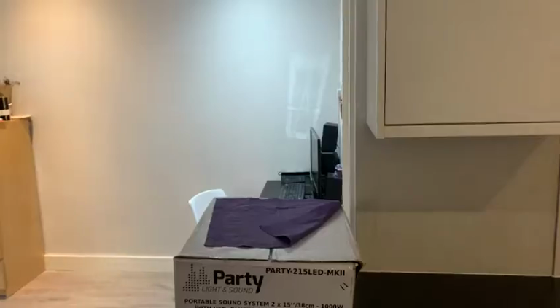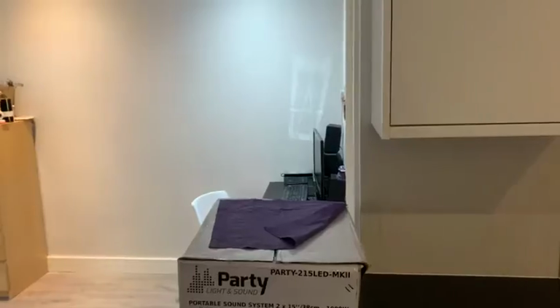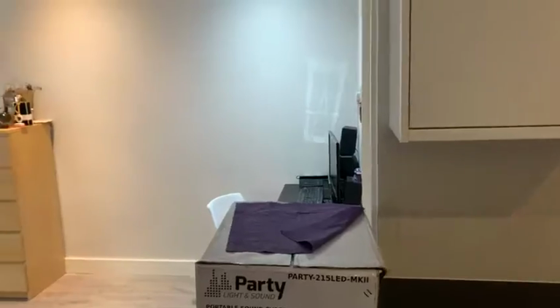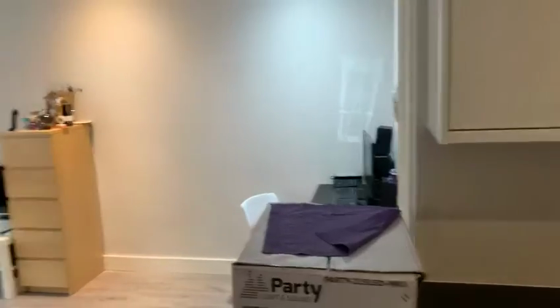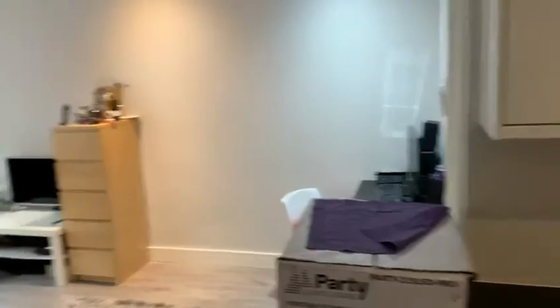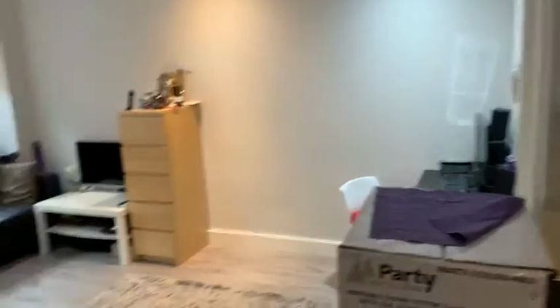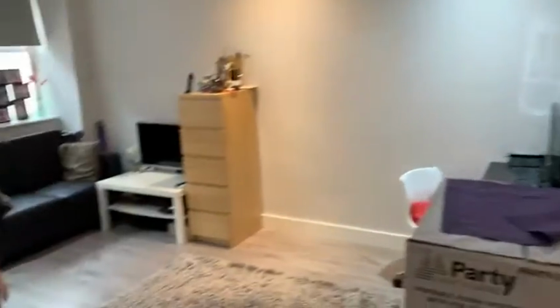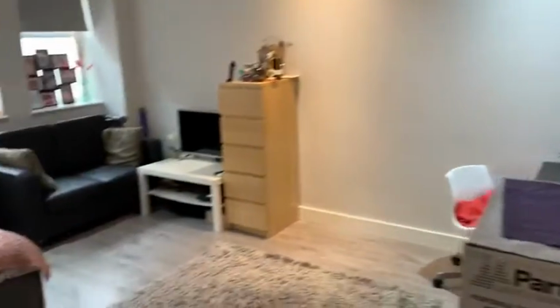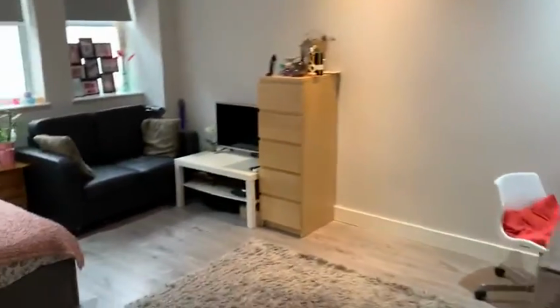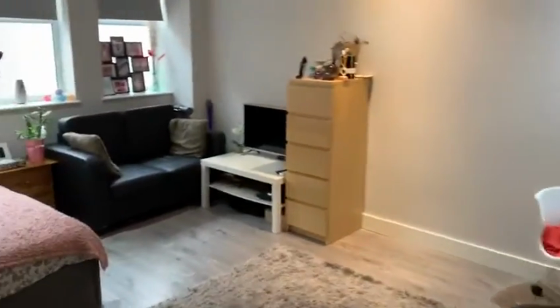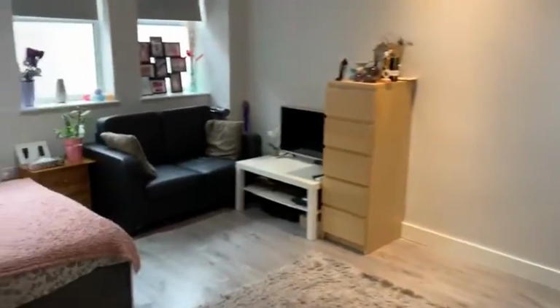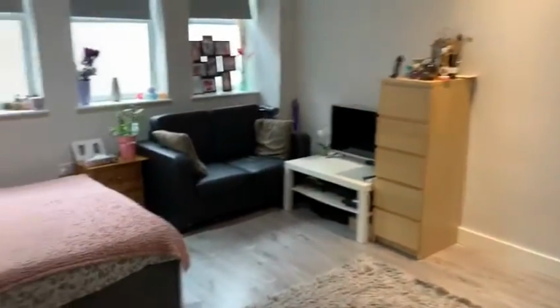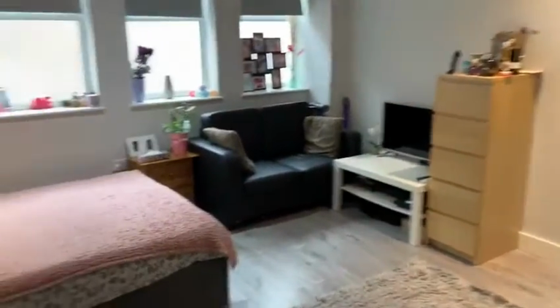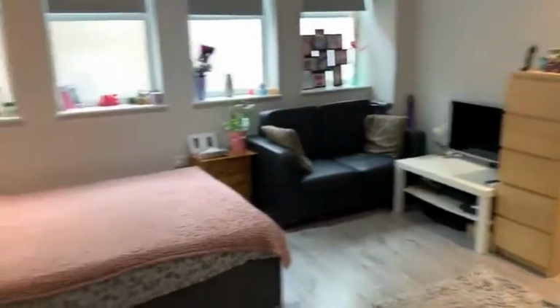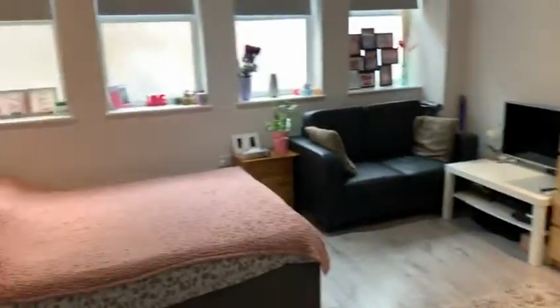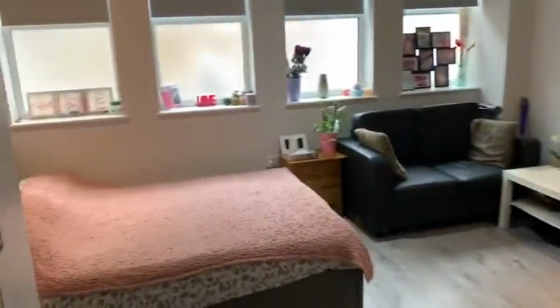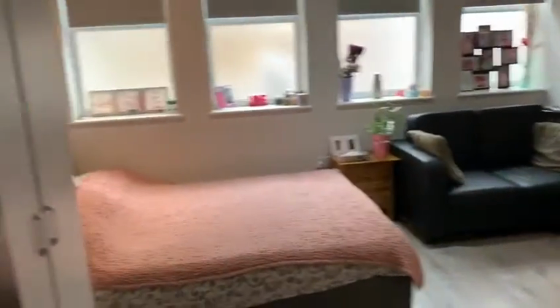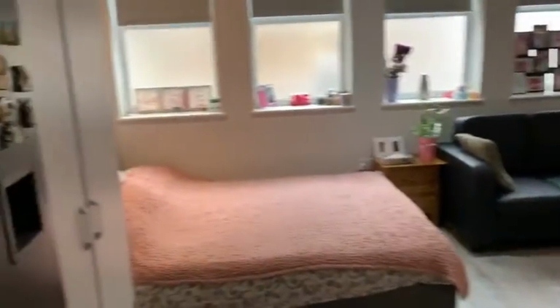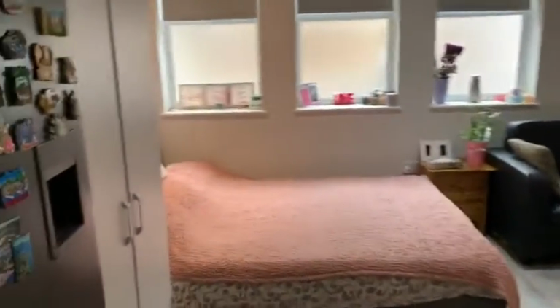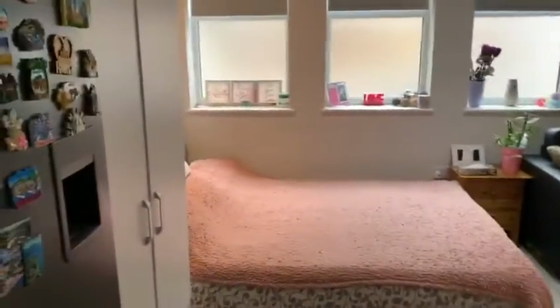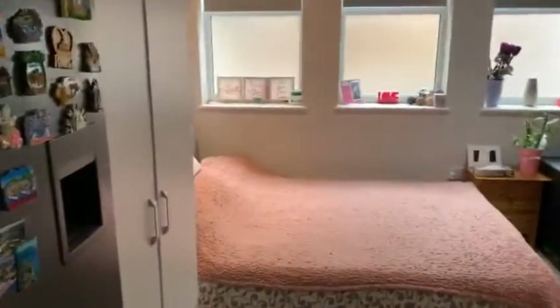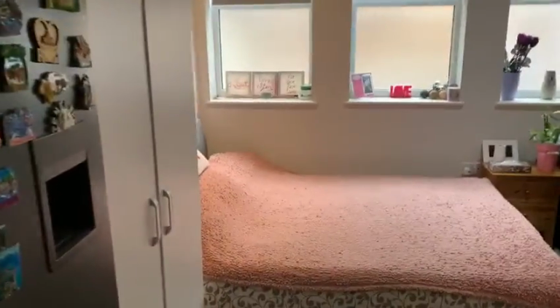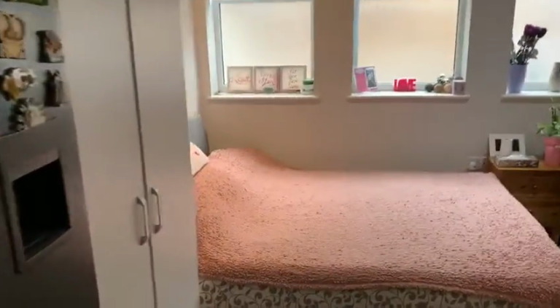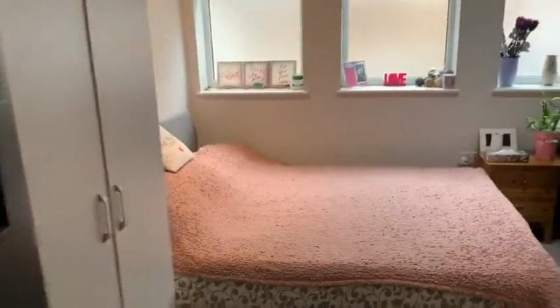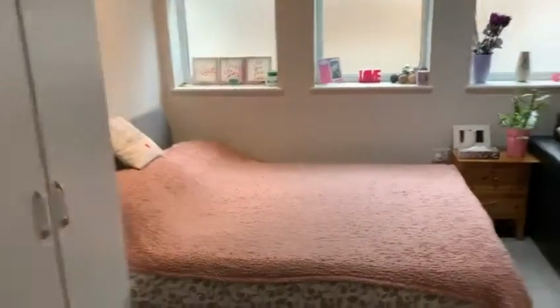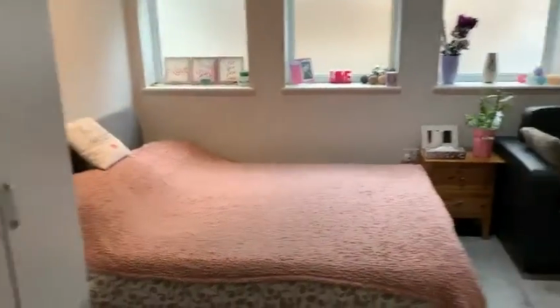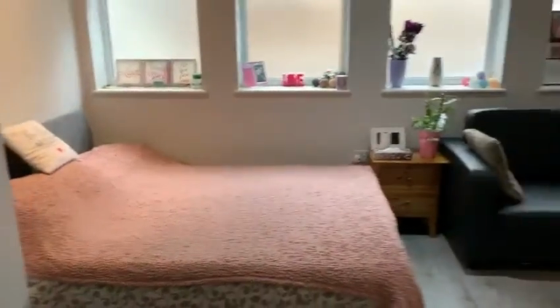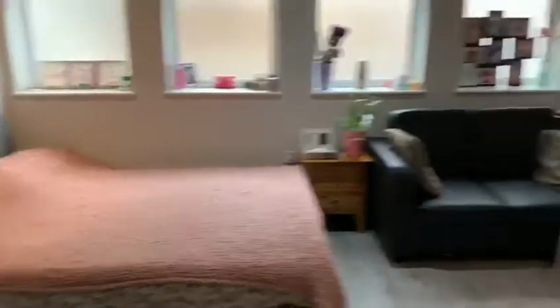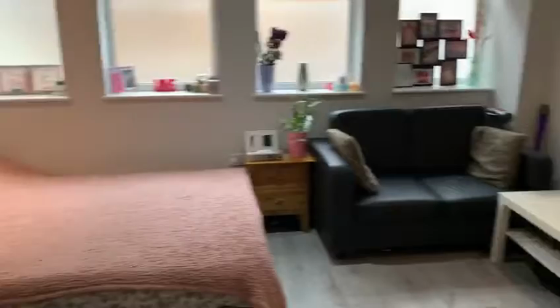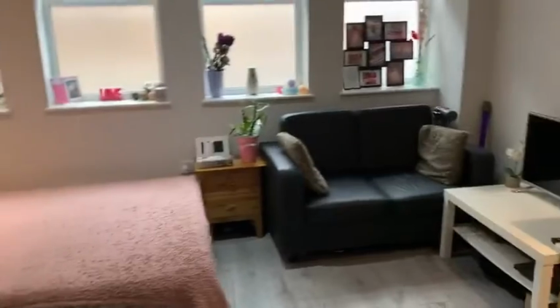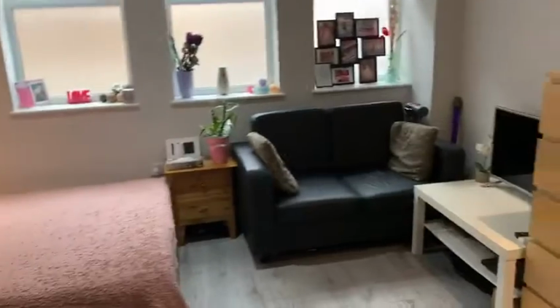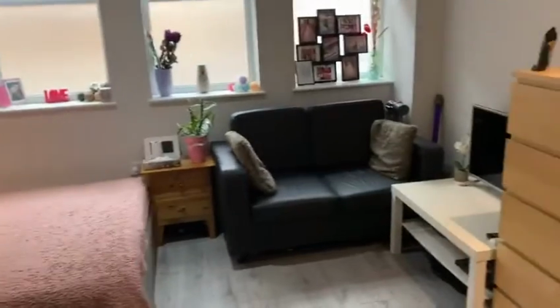Here's the studio we have on Brent Street in Hendon. Very, very spacious studio.